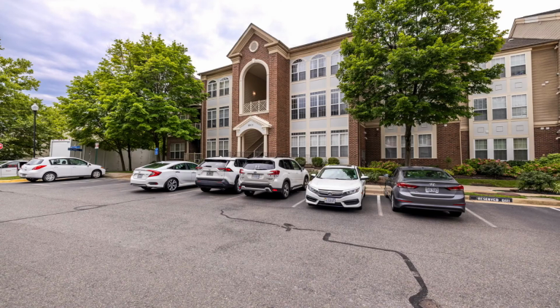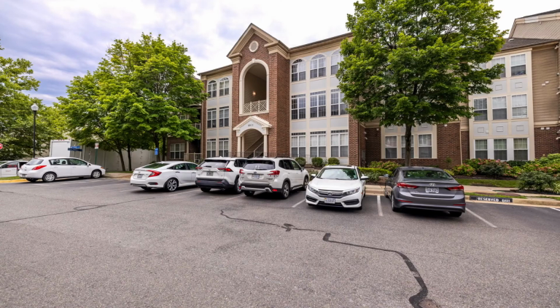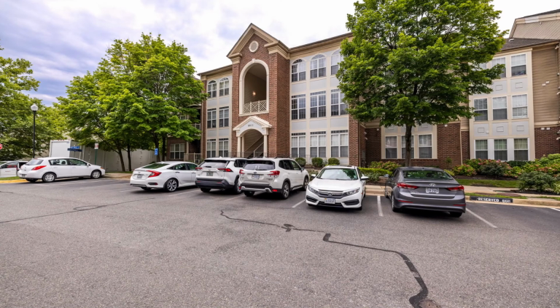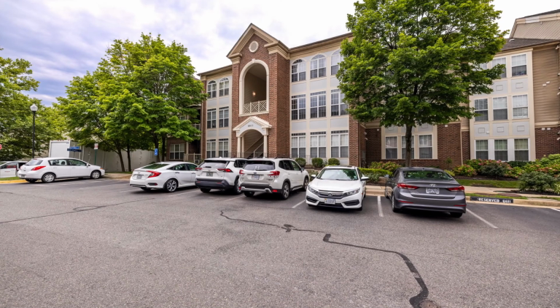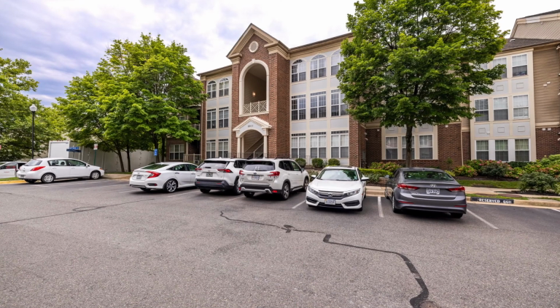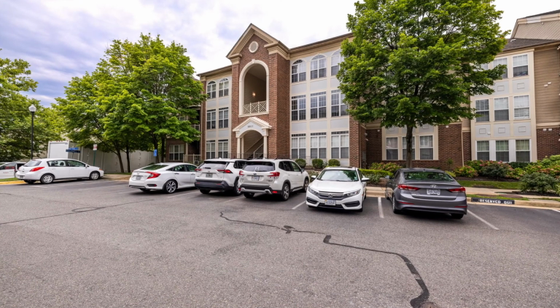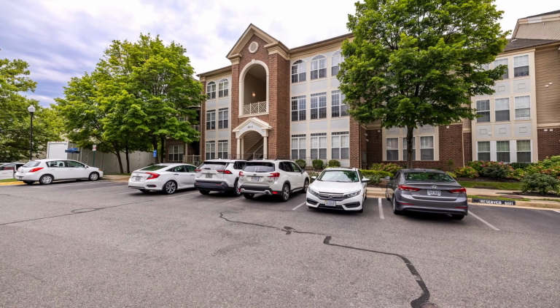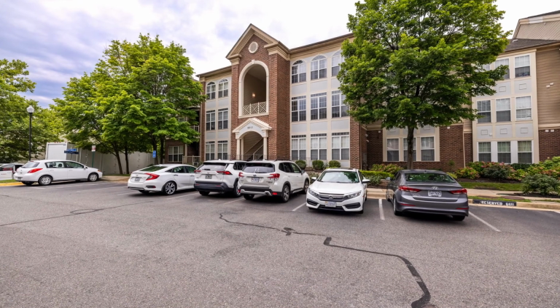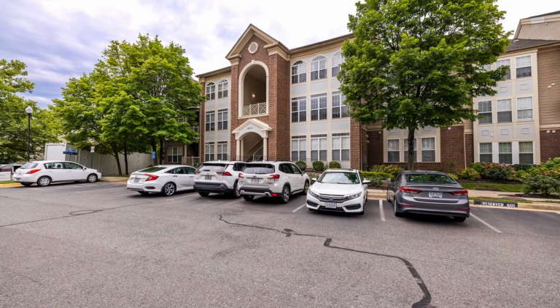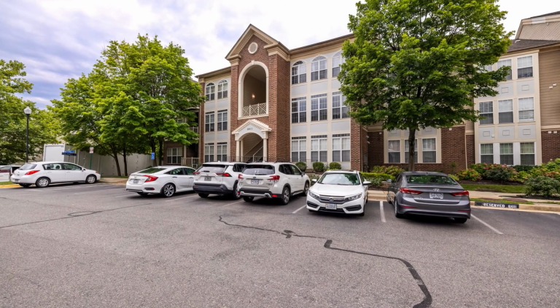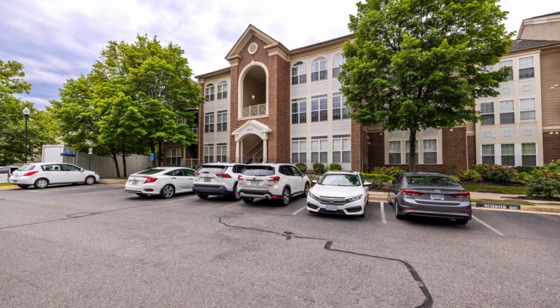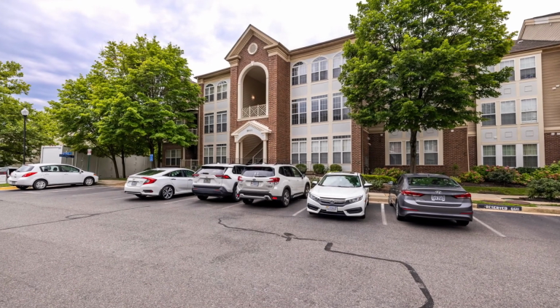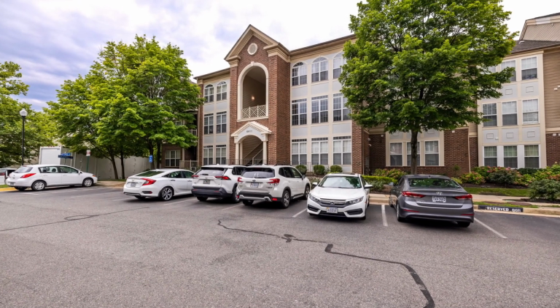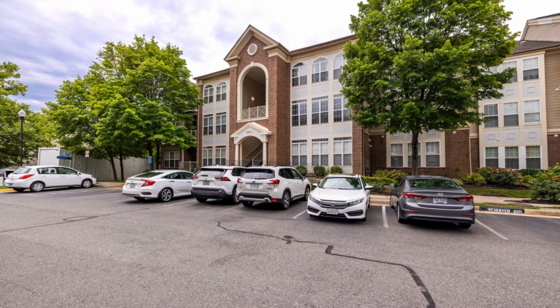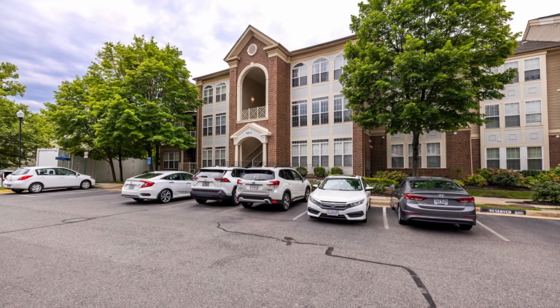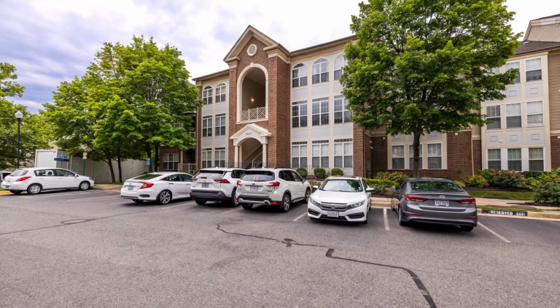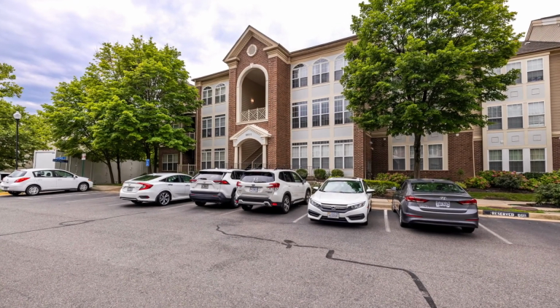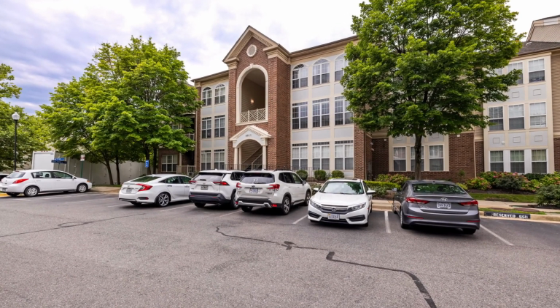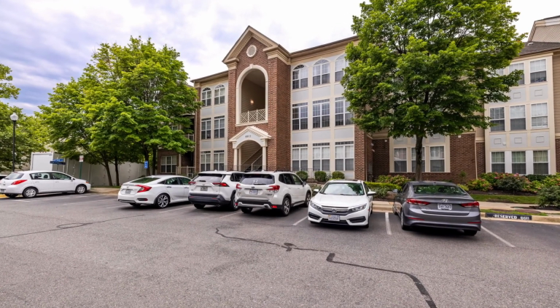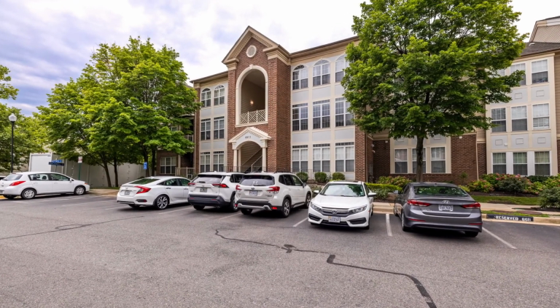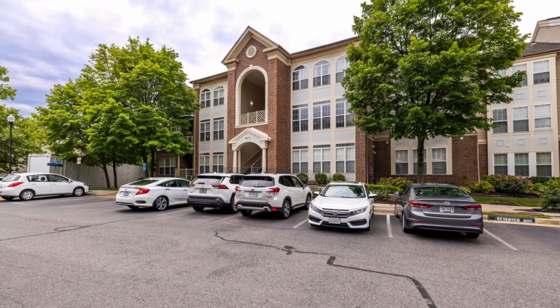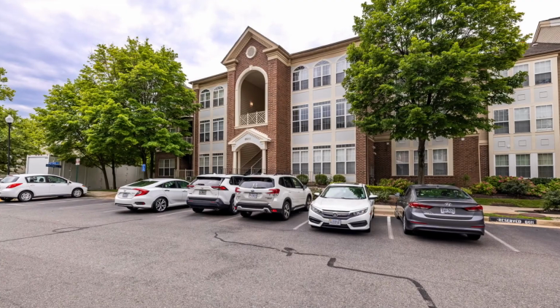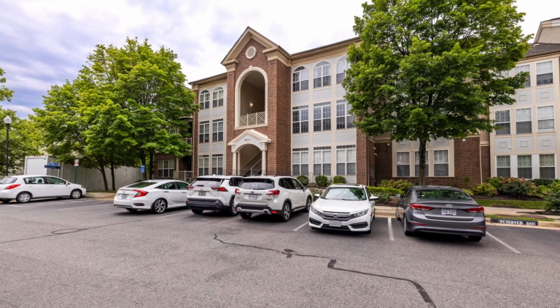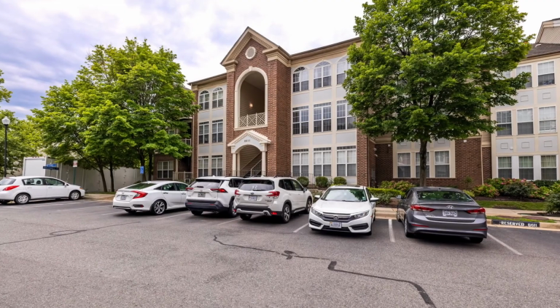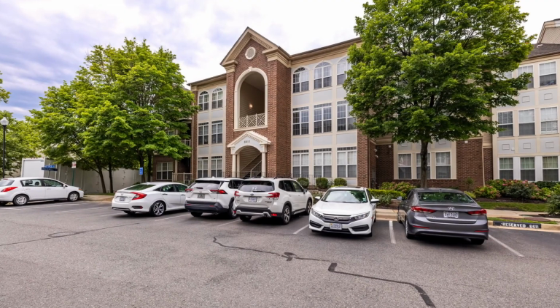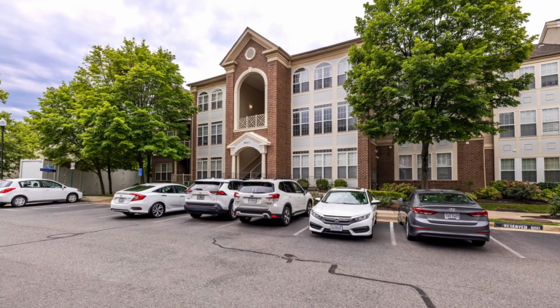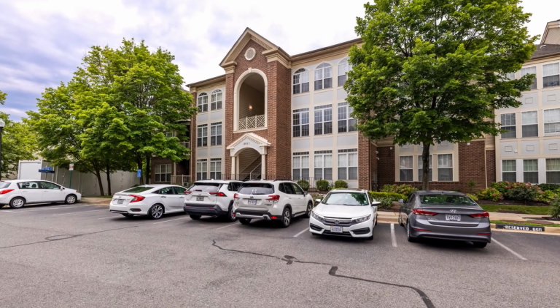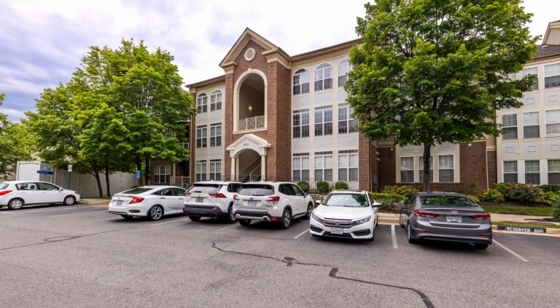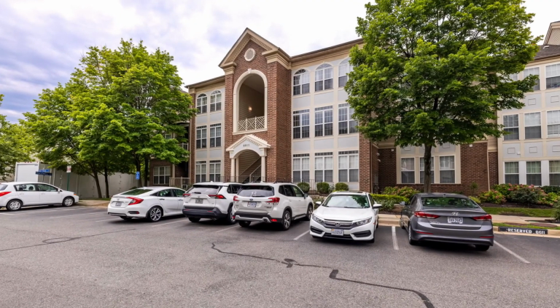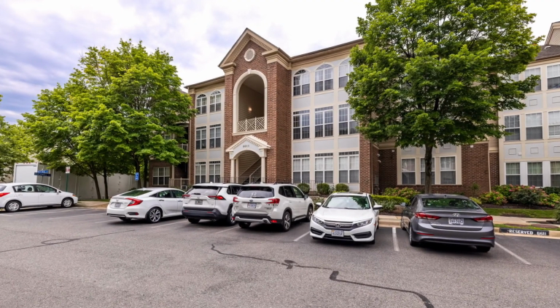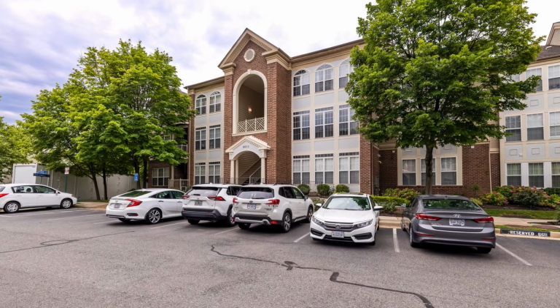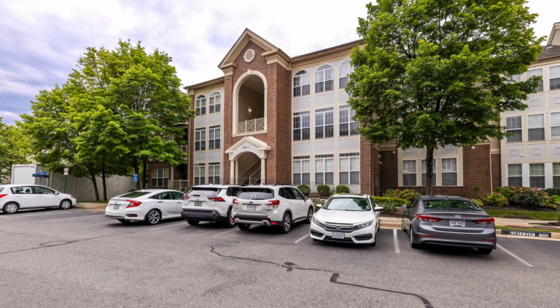It's also super close to Wegmans, Metro, two town centers, Fort Belvoir and all commuter routes.